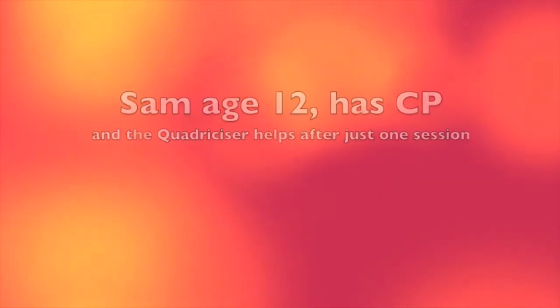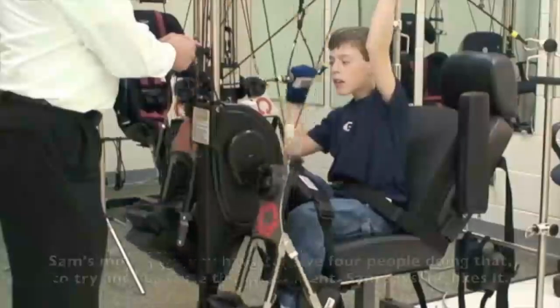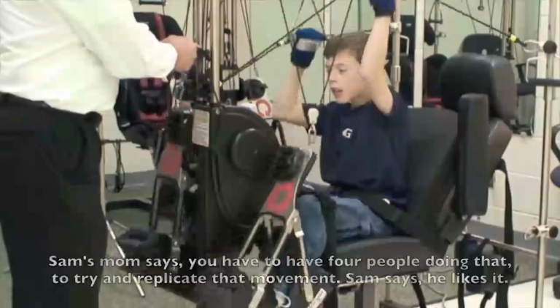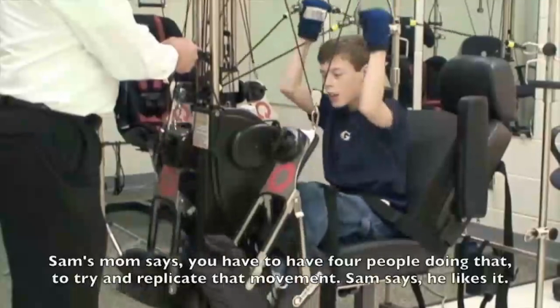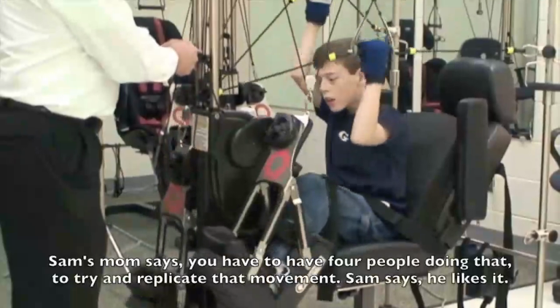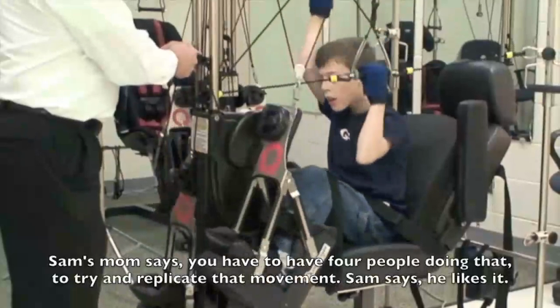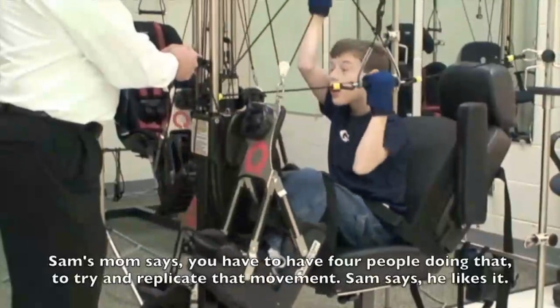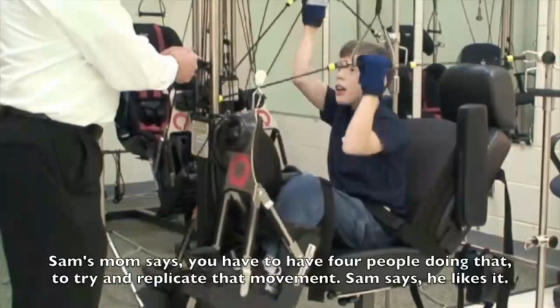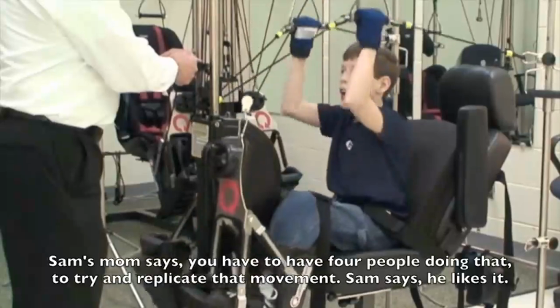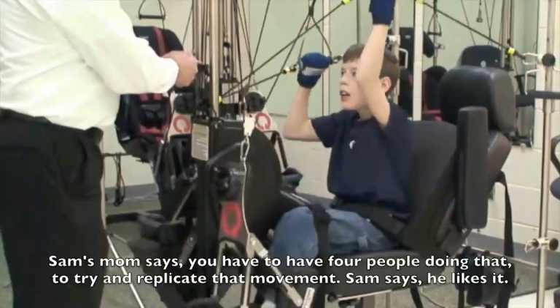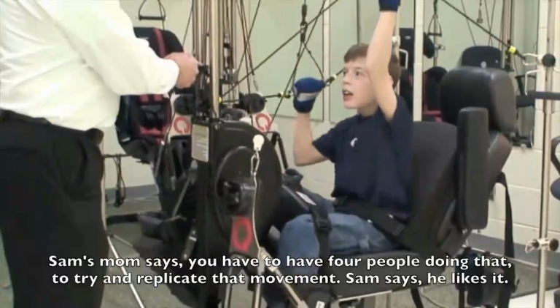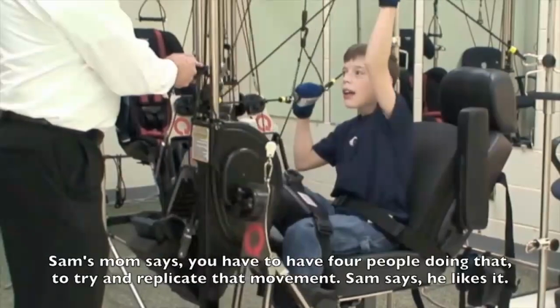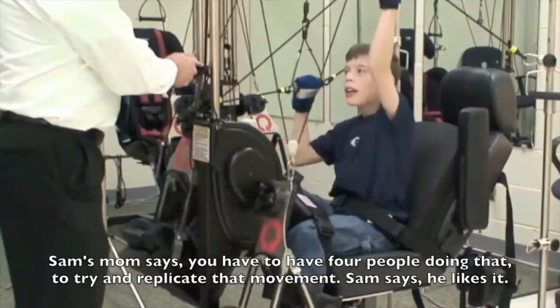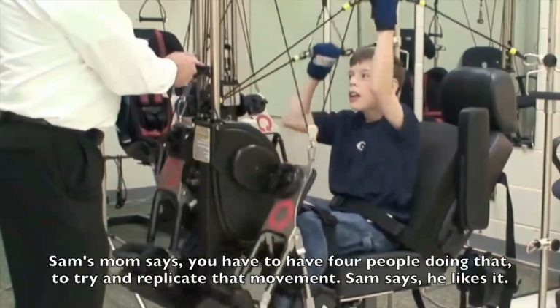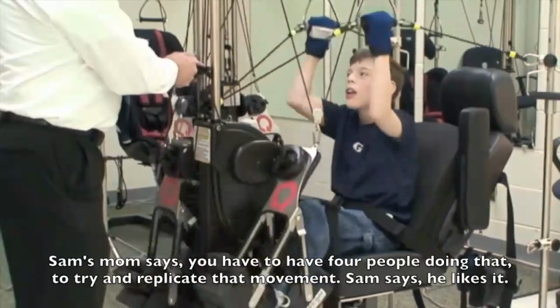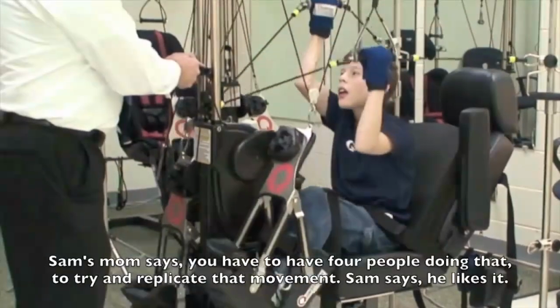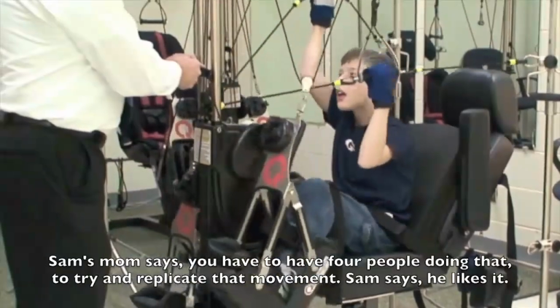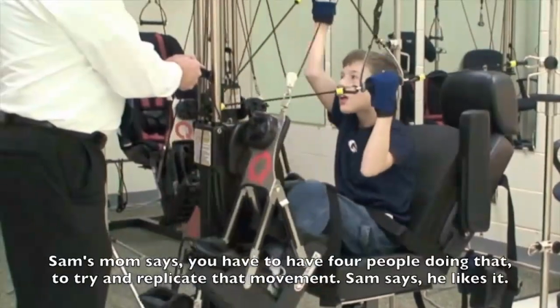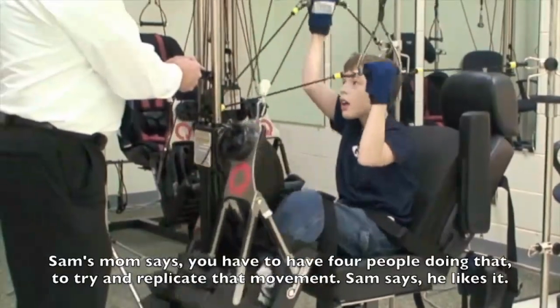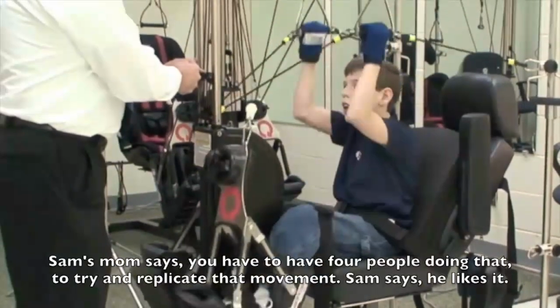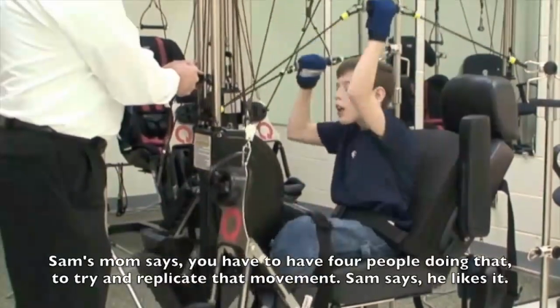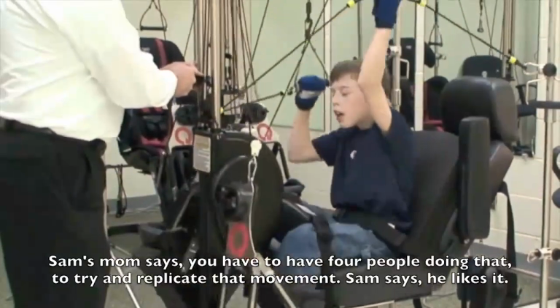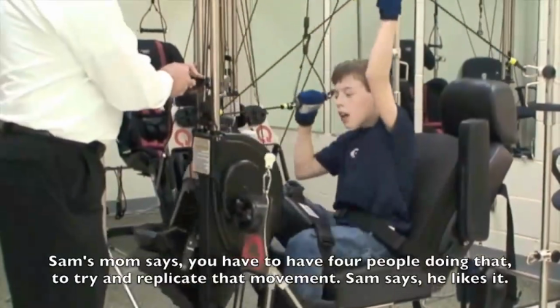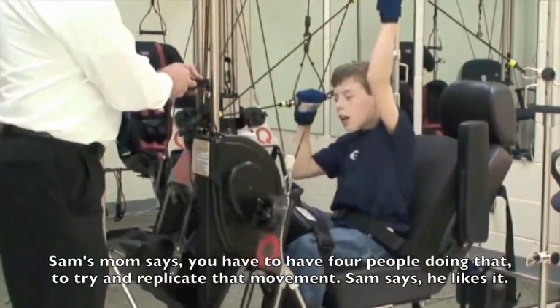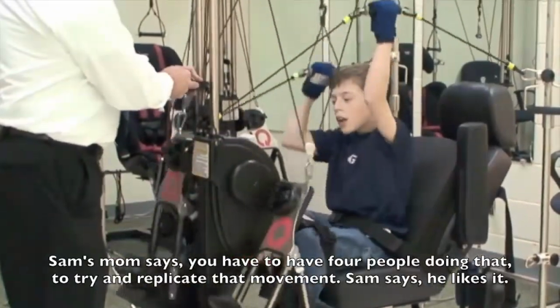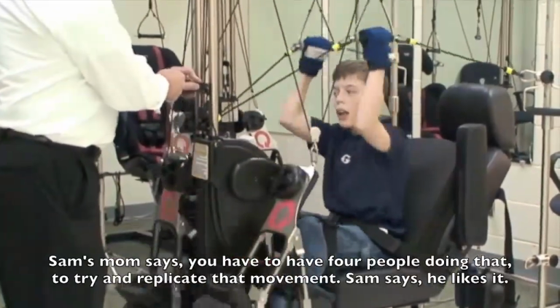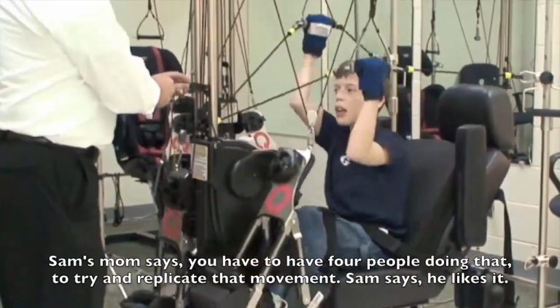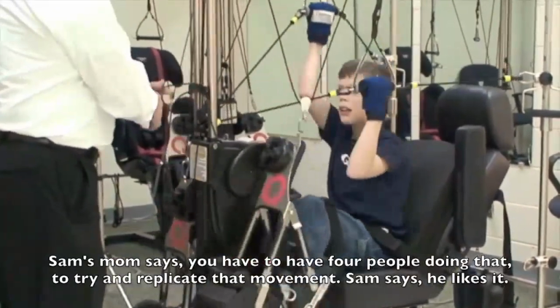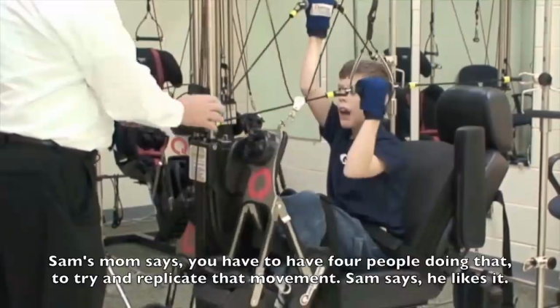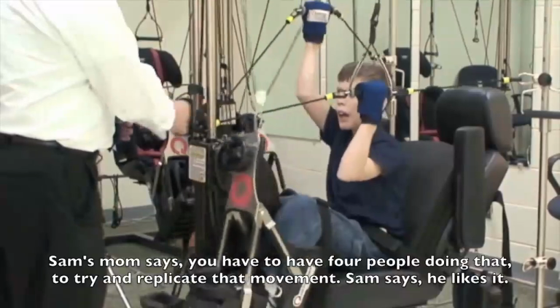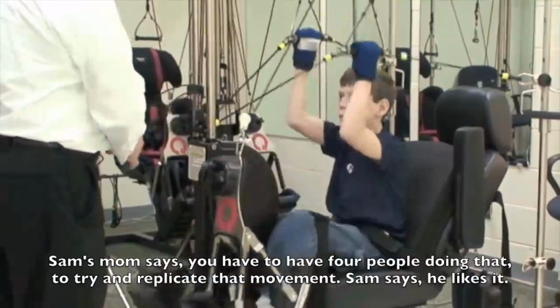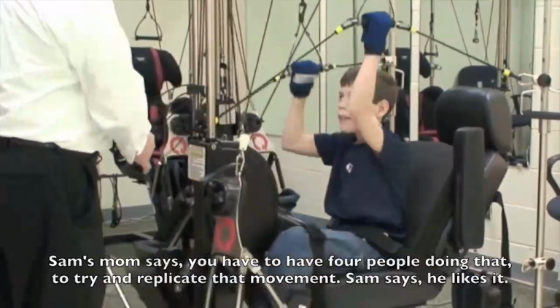The patient is responding positively to the device. You have to have more people doing that to try to replicate that movement.